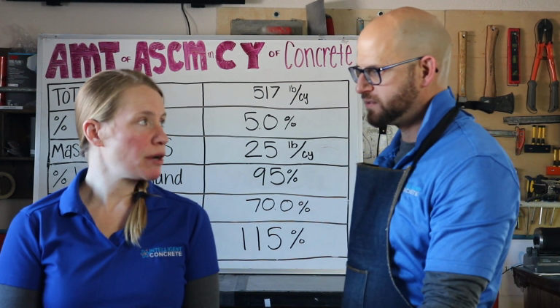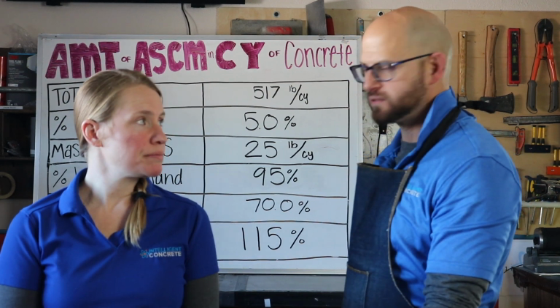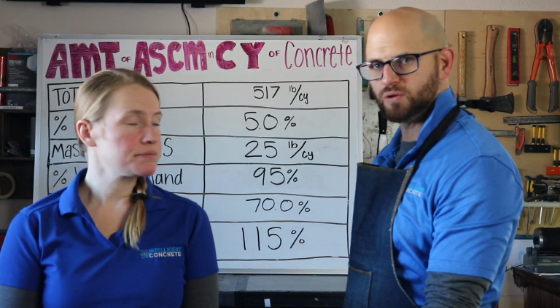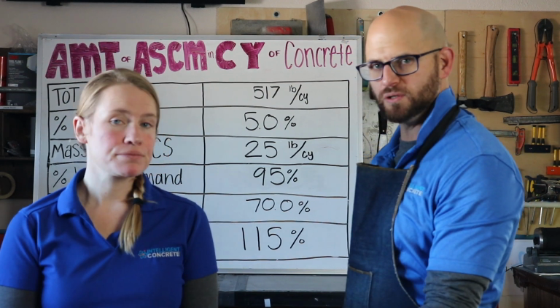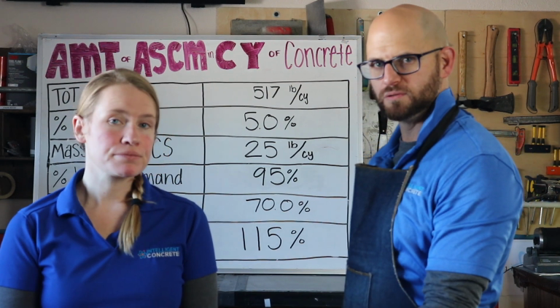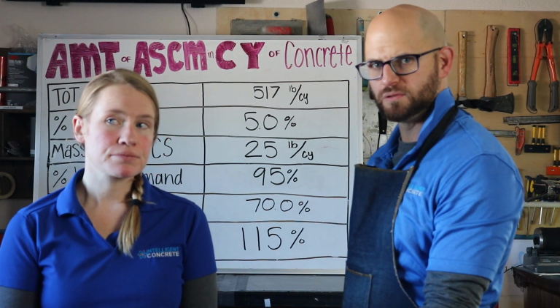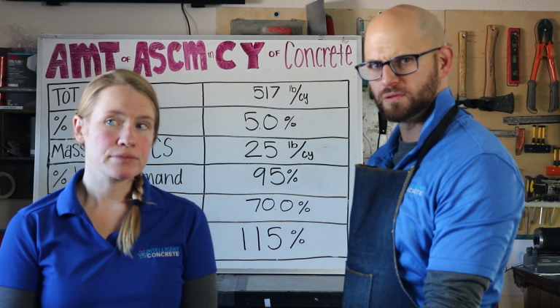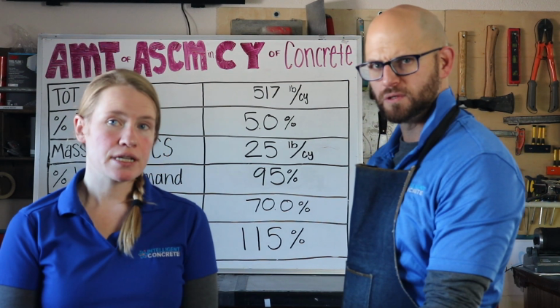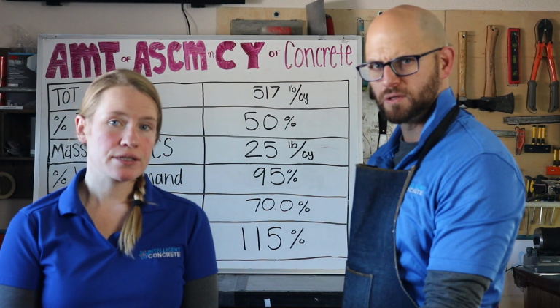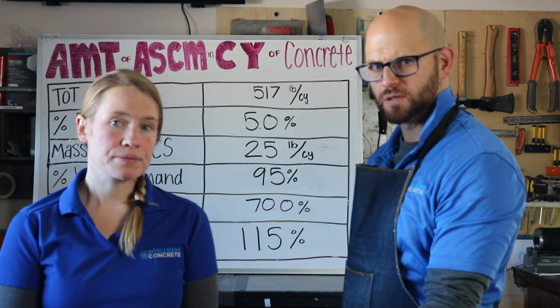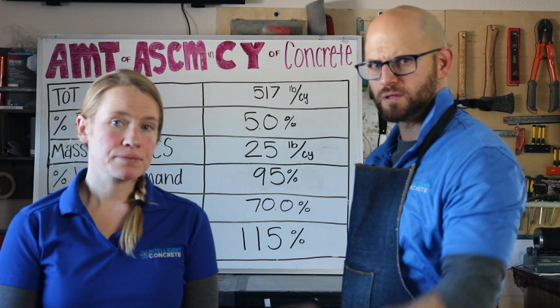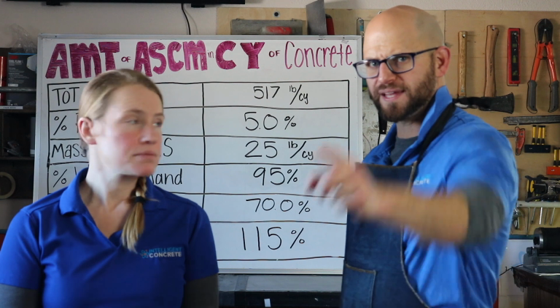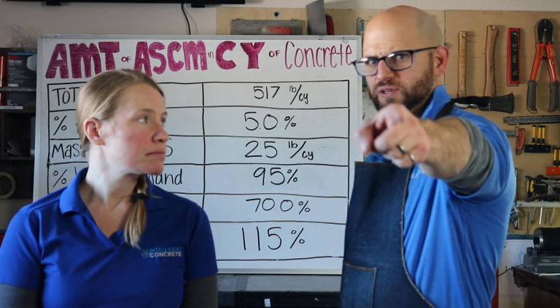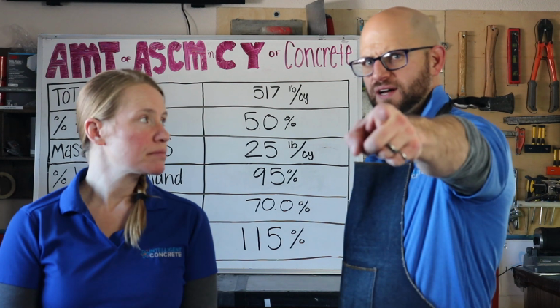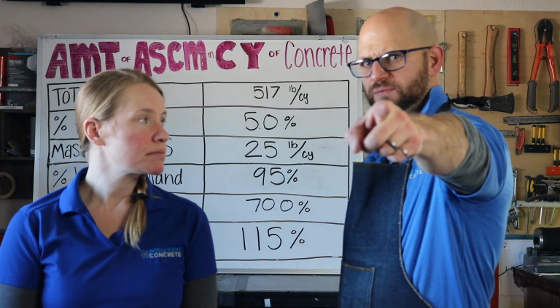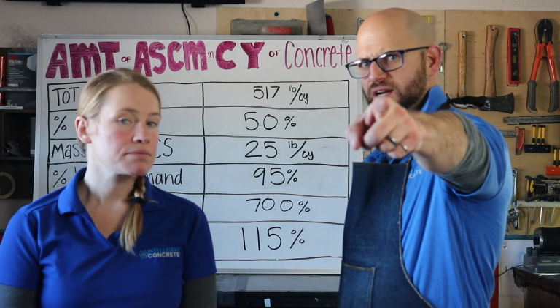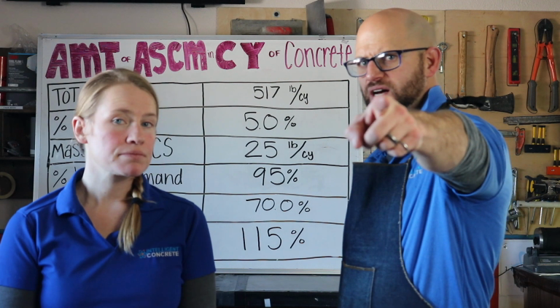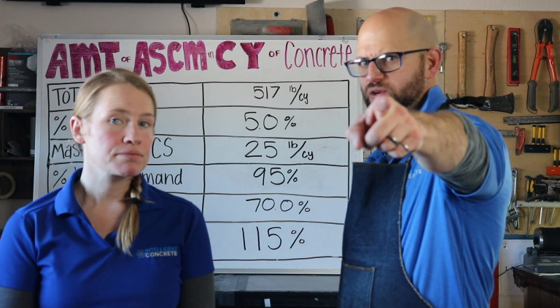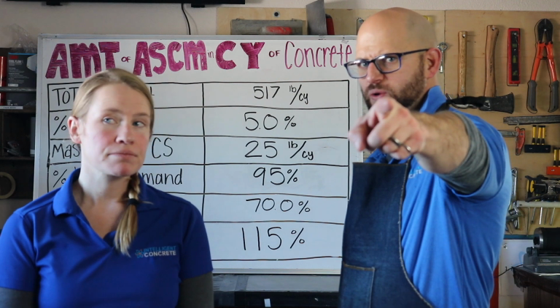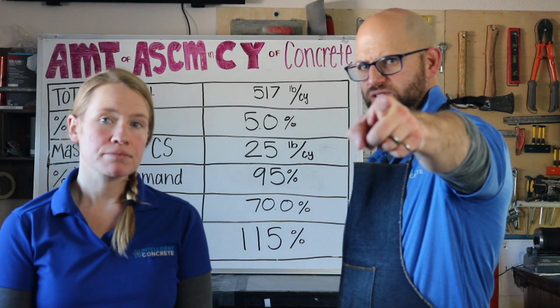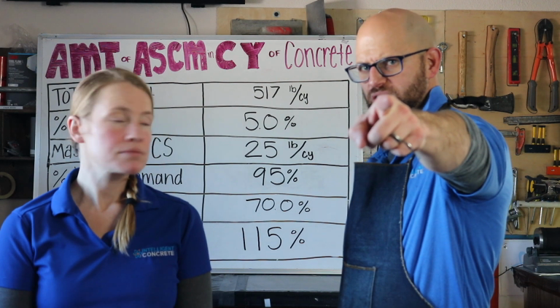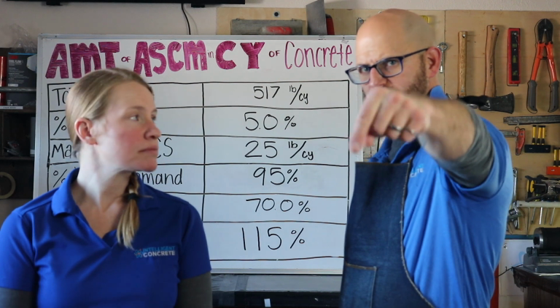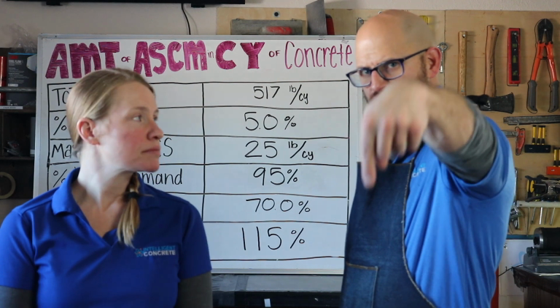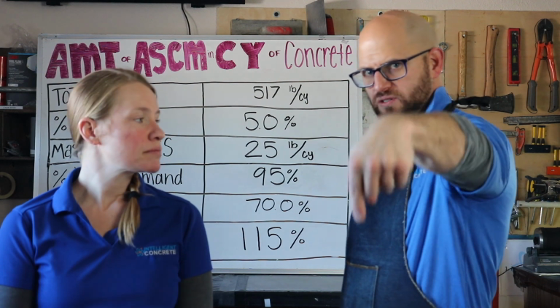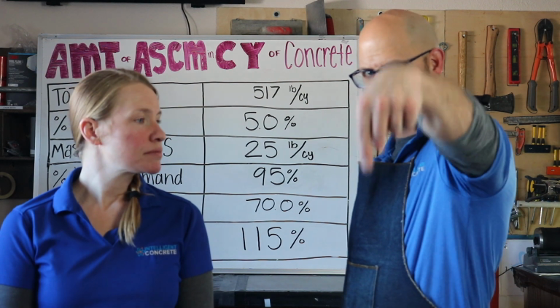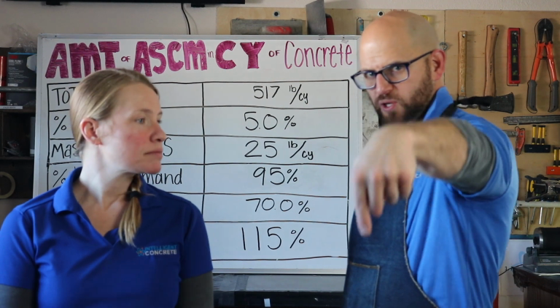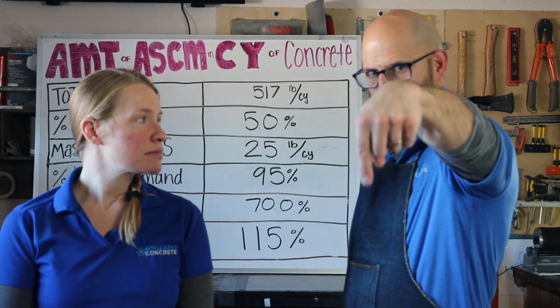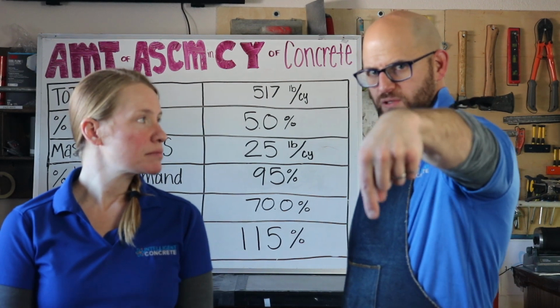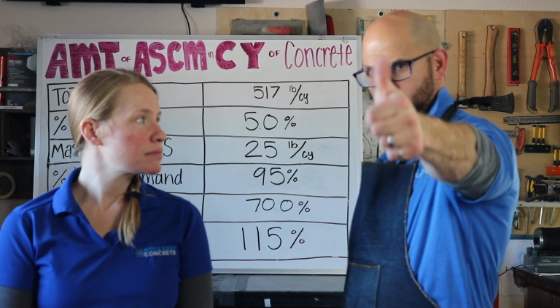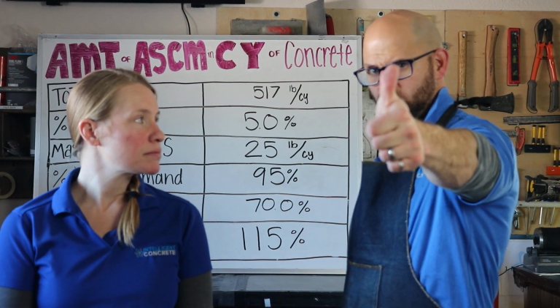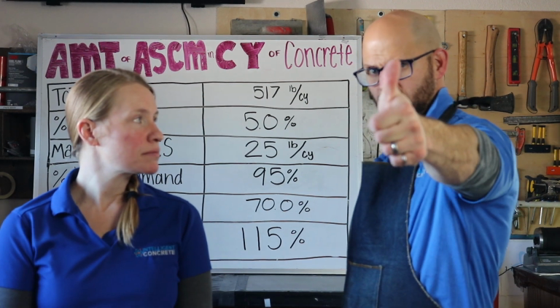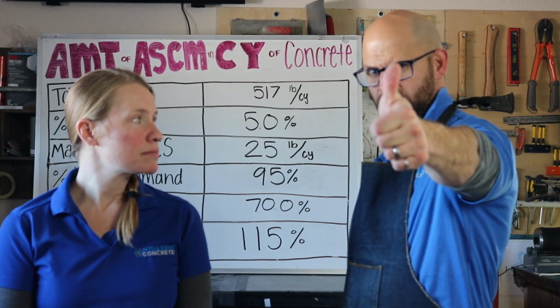Thank you for joining us today. We're going to run this mix, do unit weight, temperature, slump, and then run three cylinders. Next week we'll come back with the third and final video with strength results. If you have any concrete questions or concrete concerns, put them below!